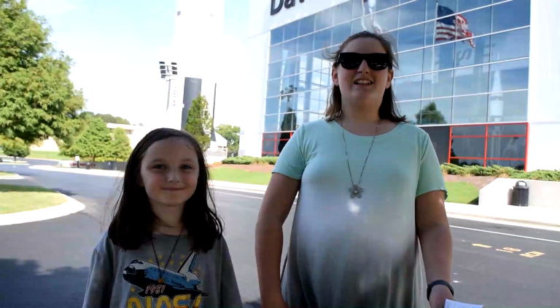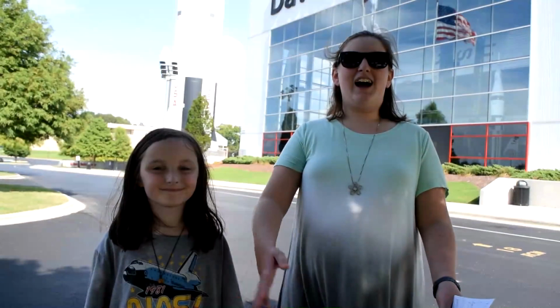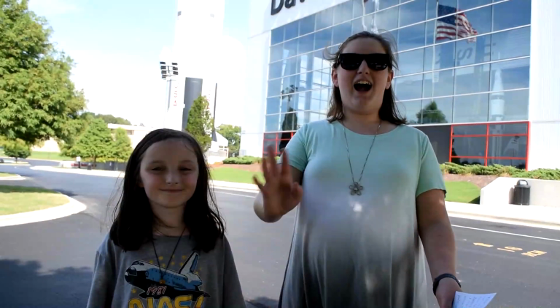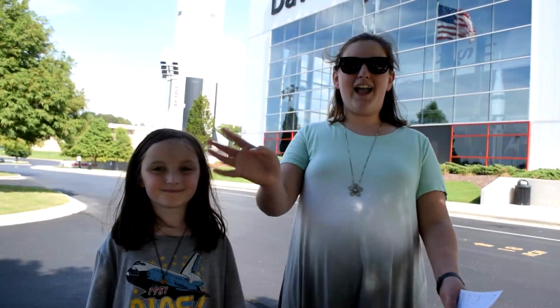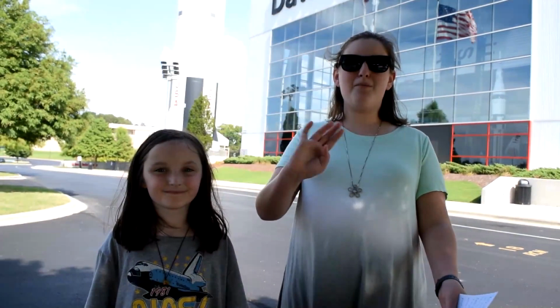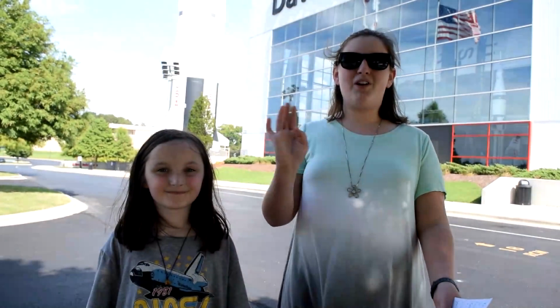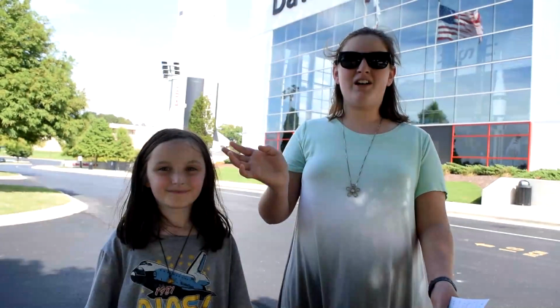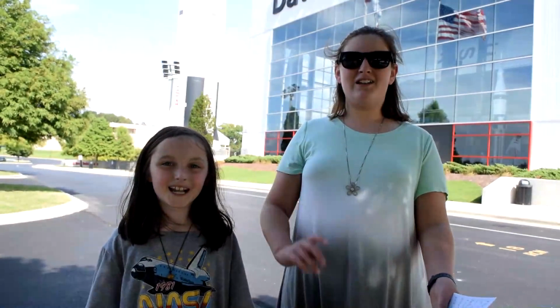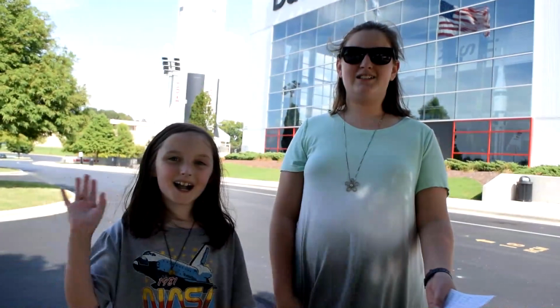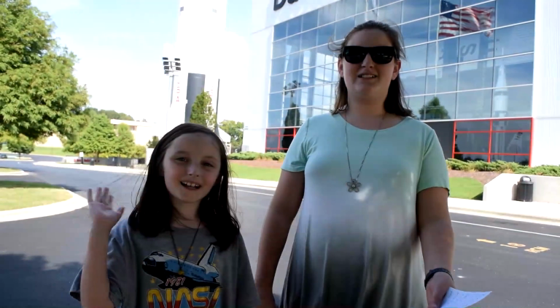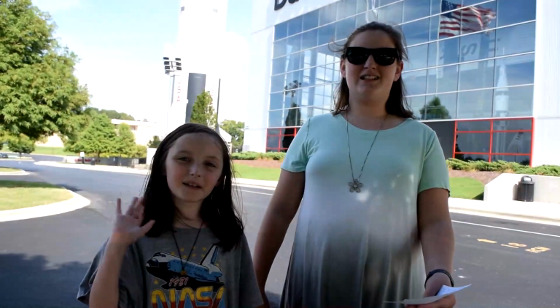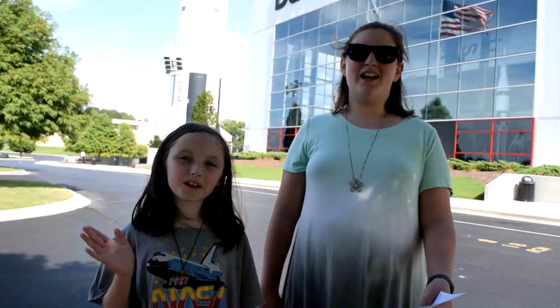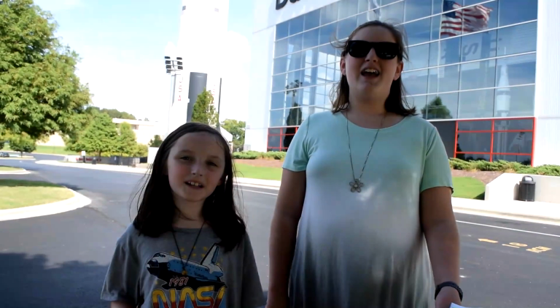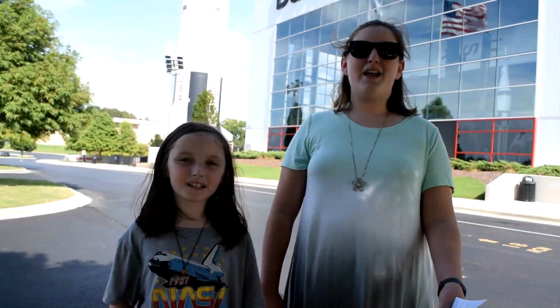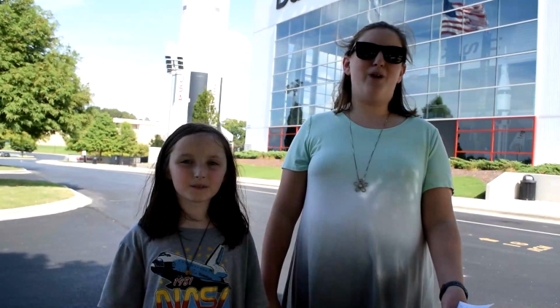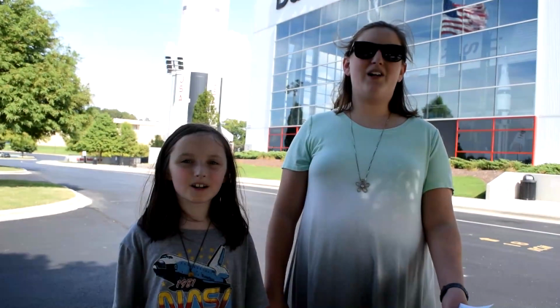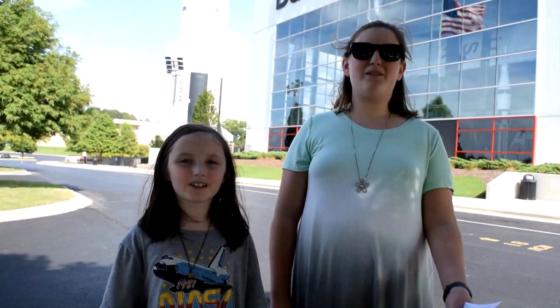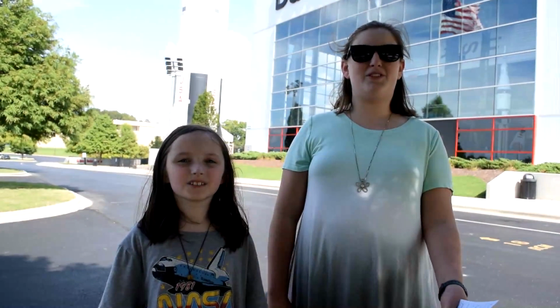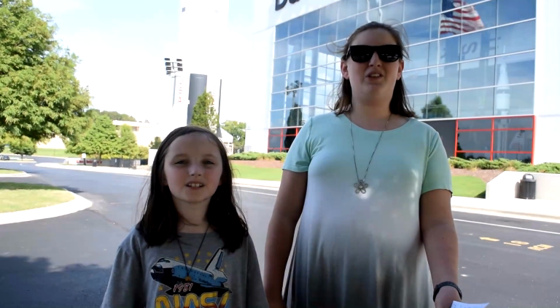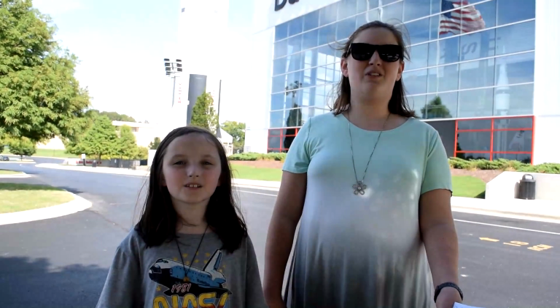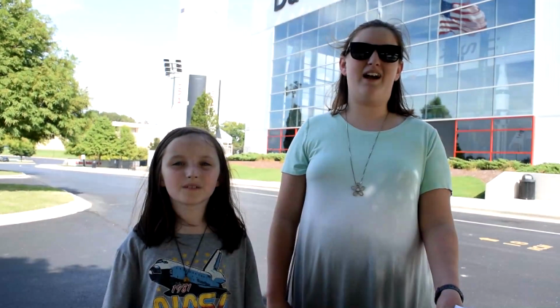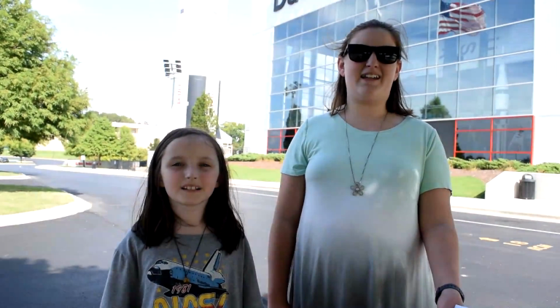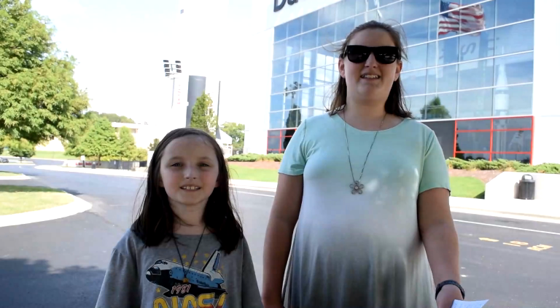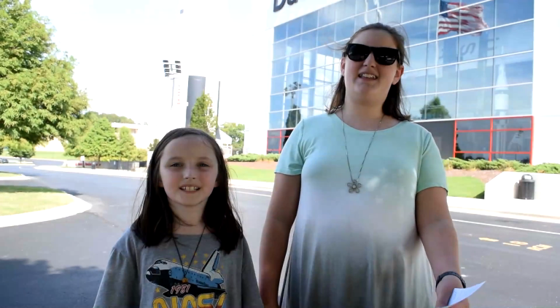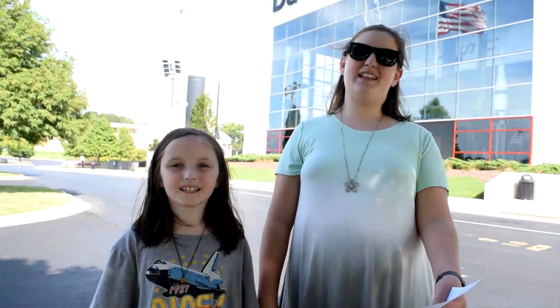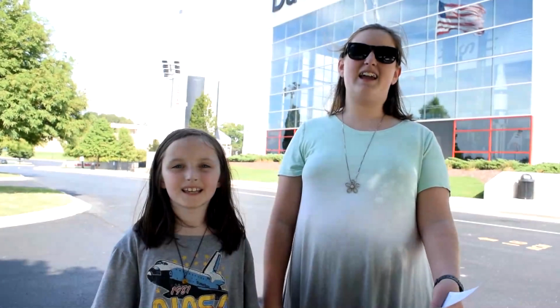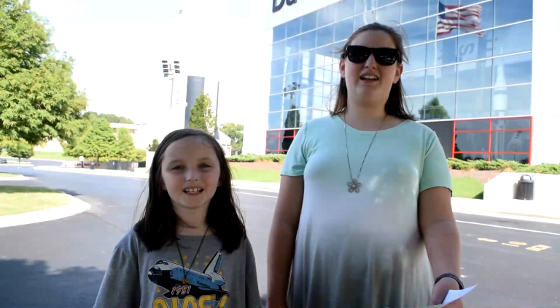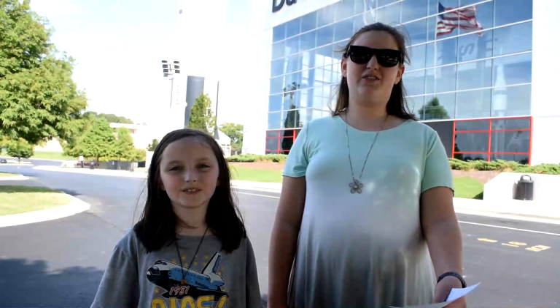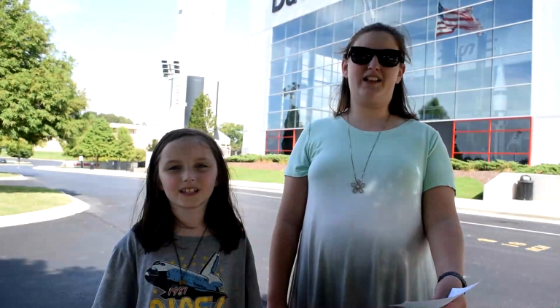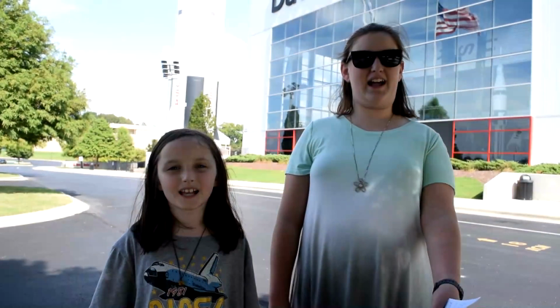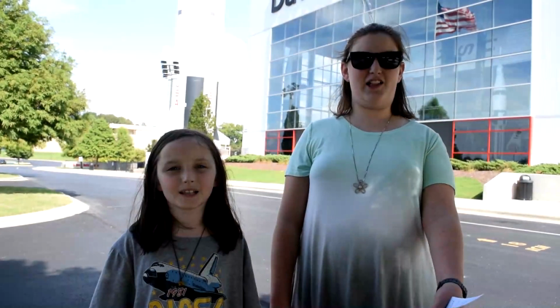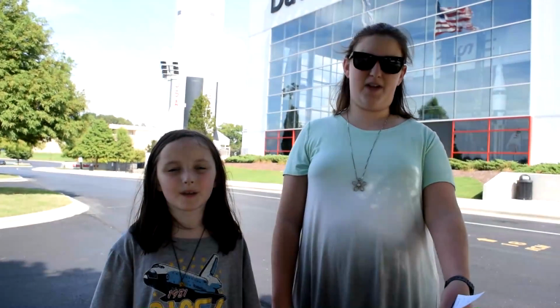Hi, I'm Brooke. Hi, I'm Brent. And welcome to the Rocket City, Huntsville, Alabama.